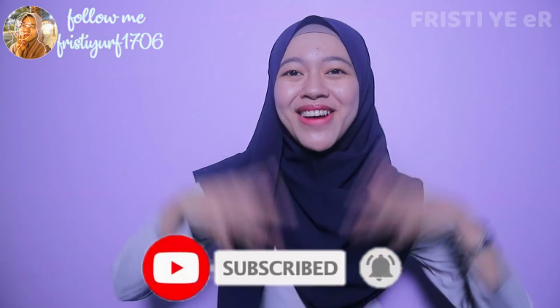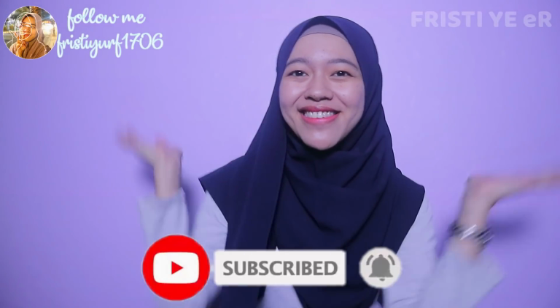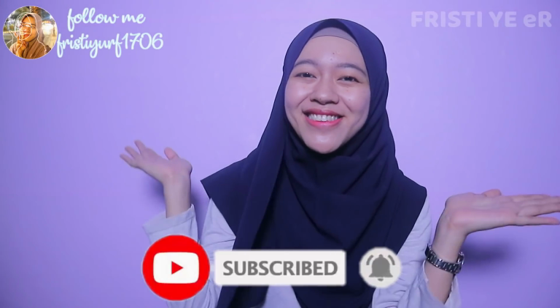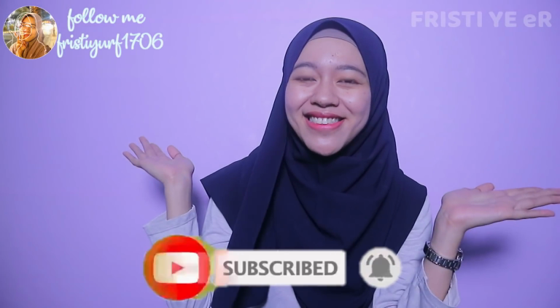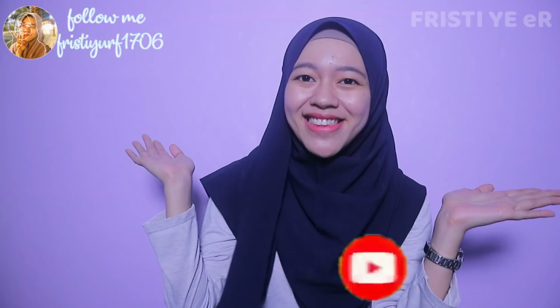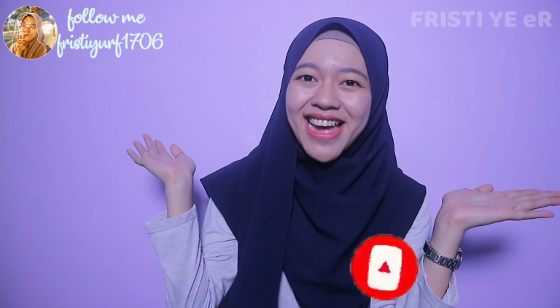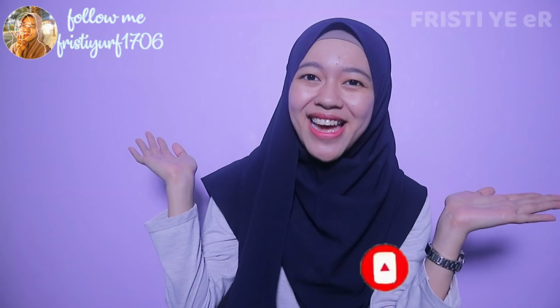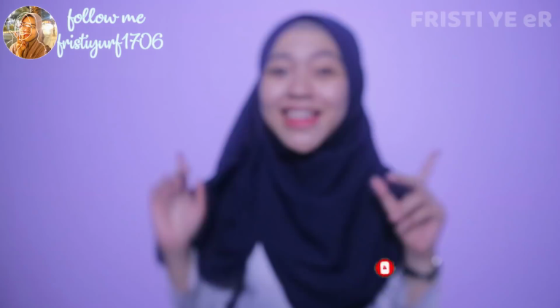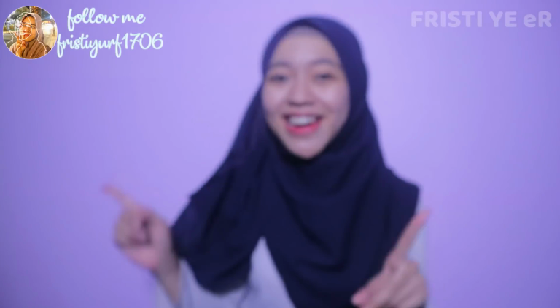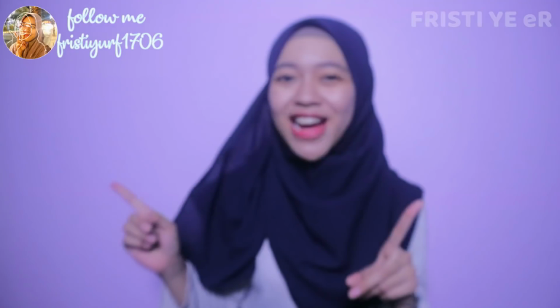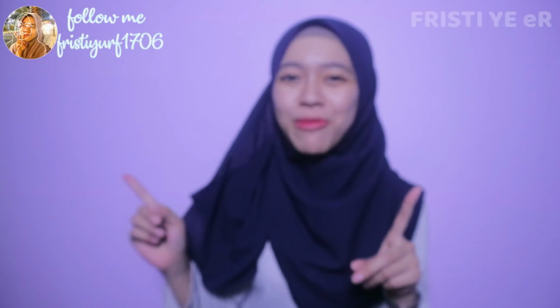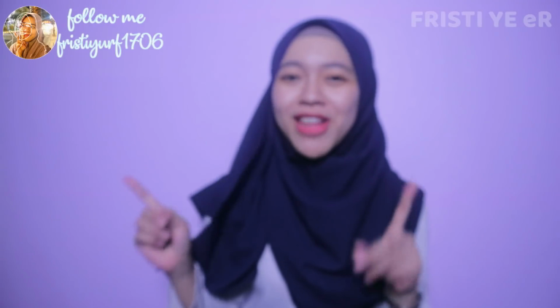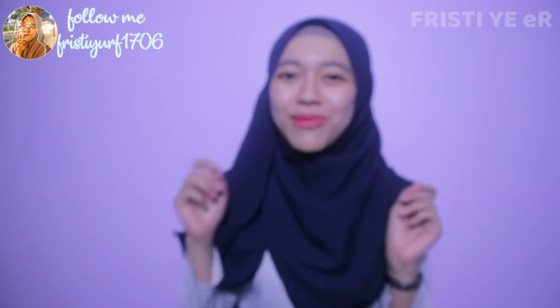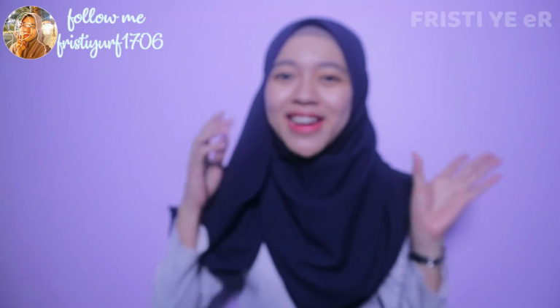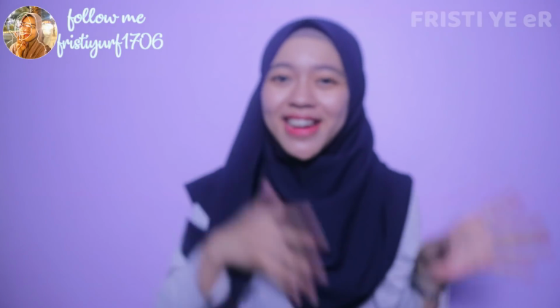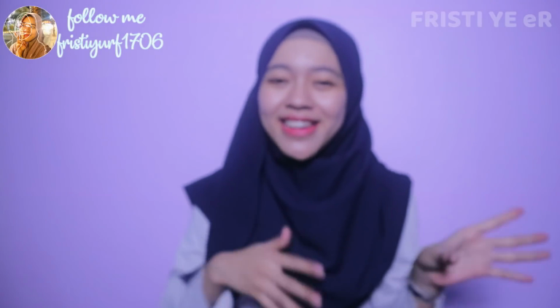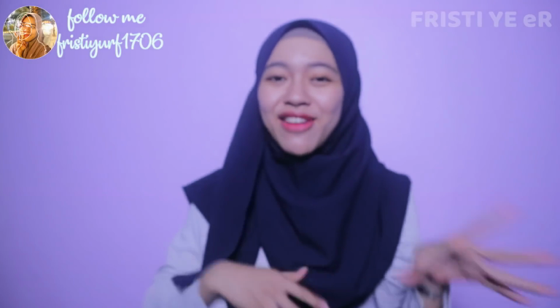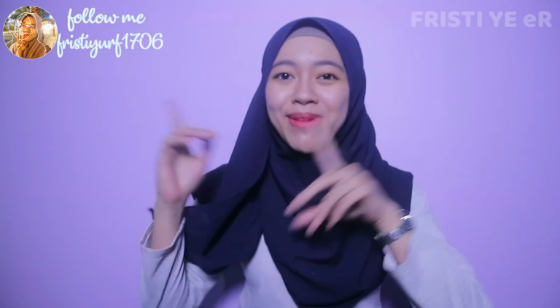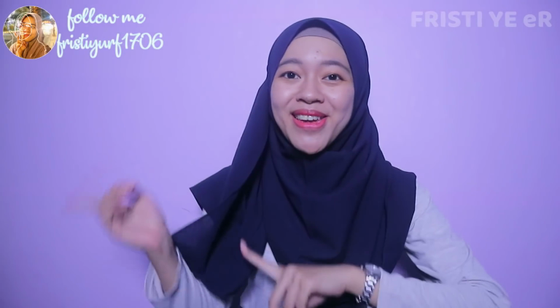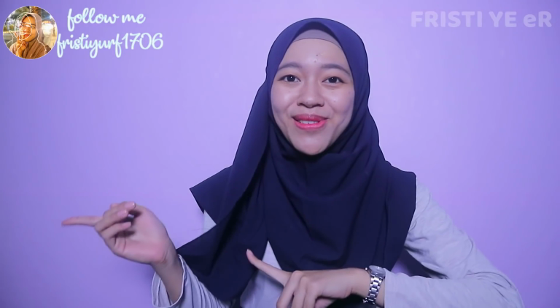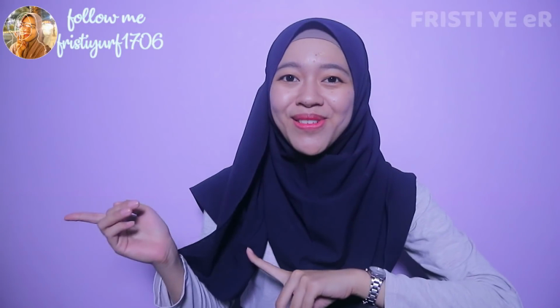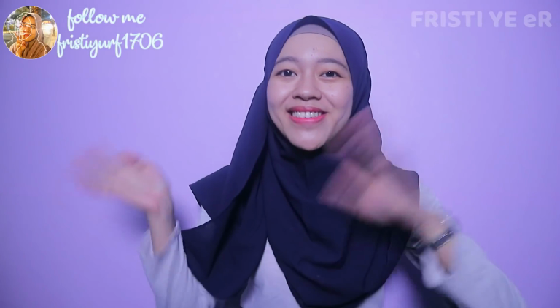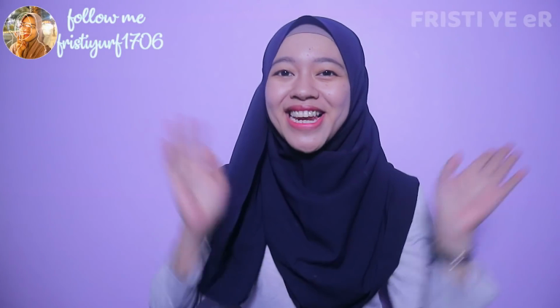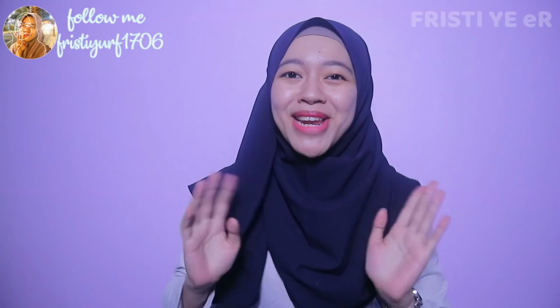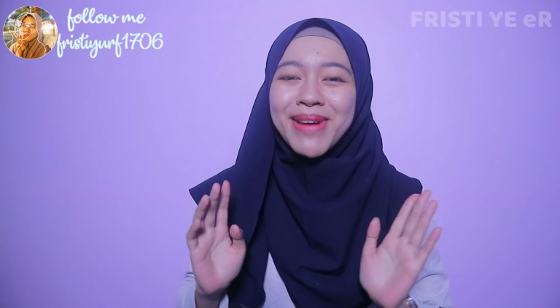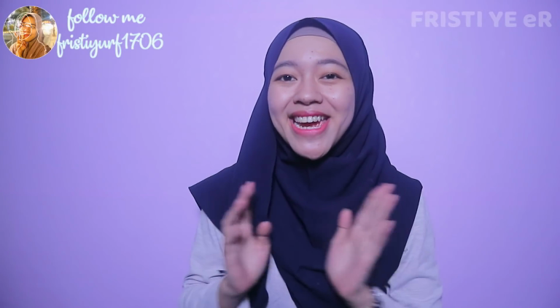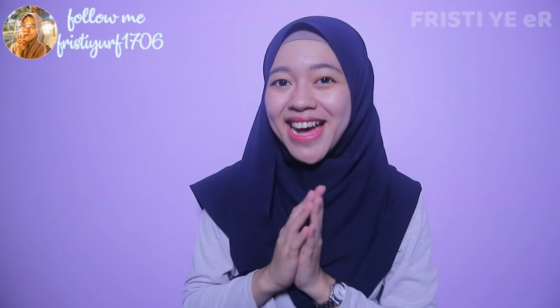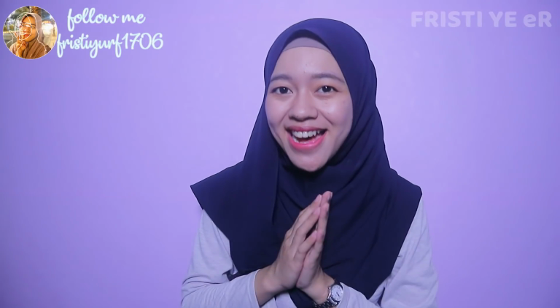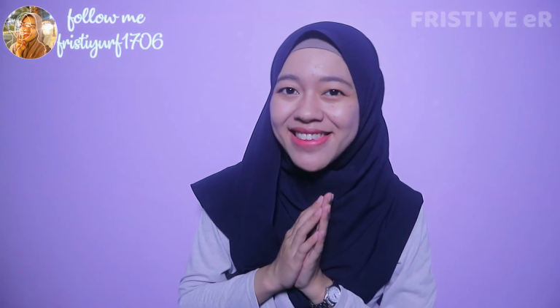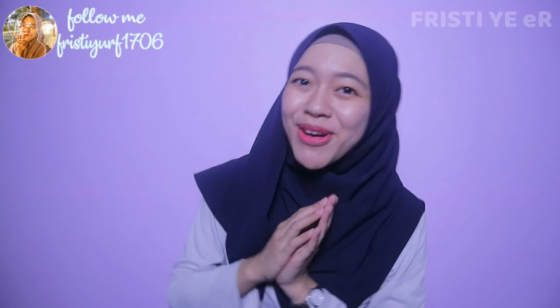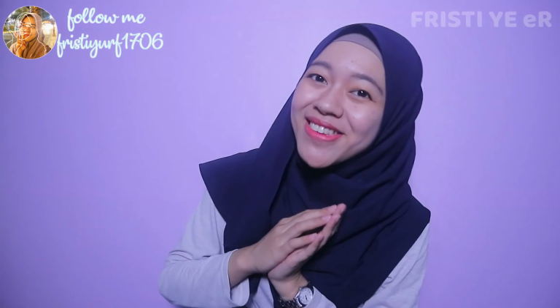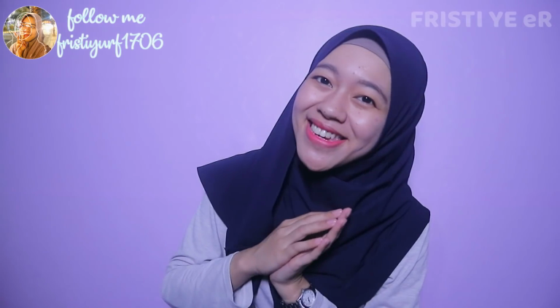Terima kasih sudah subscribe. Sekarang aku mau langsung melangkah ke Alfamart-nya dulu, jangan kemana-mana ya guys. Keep on watching.